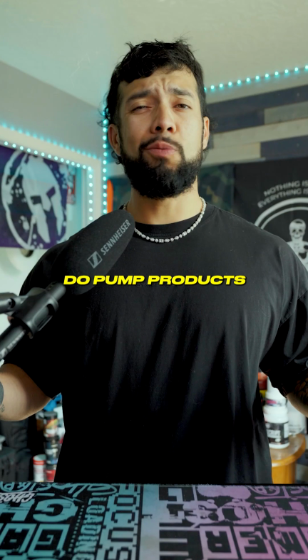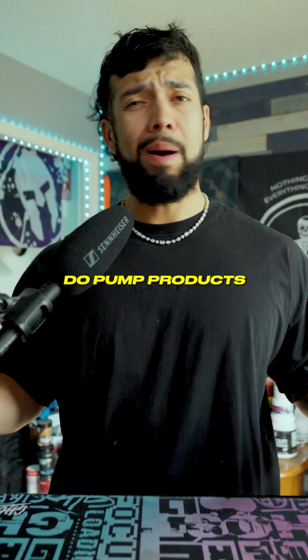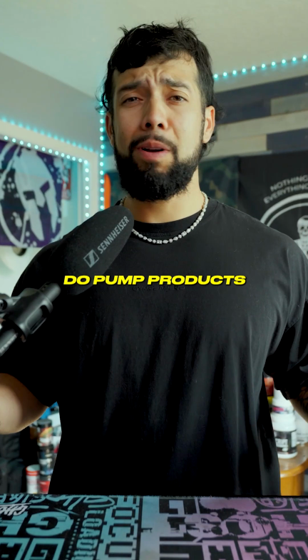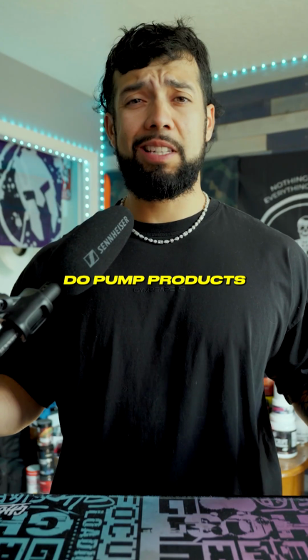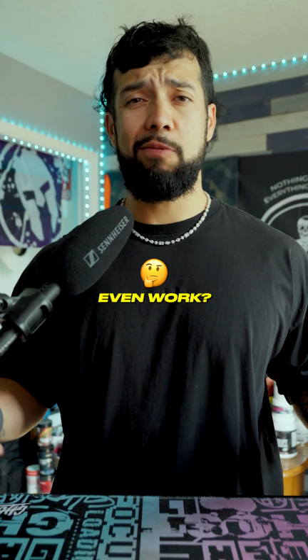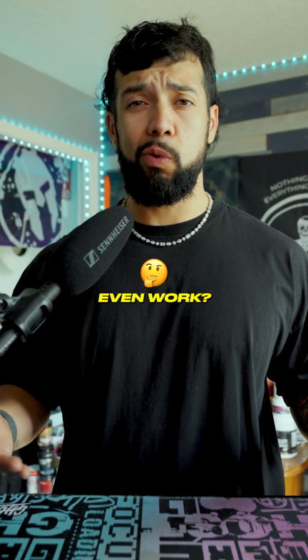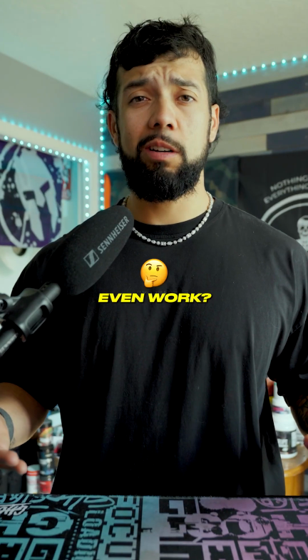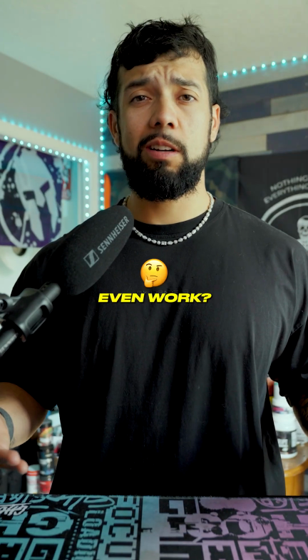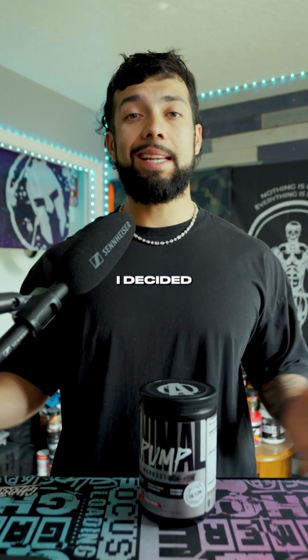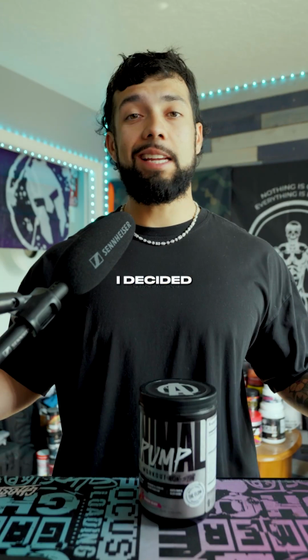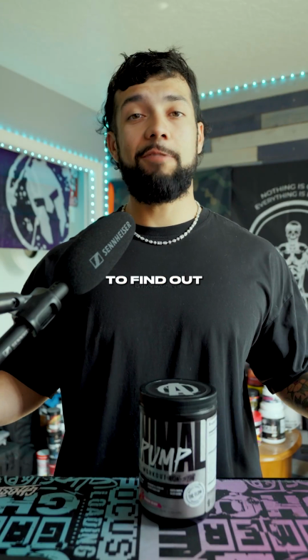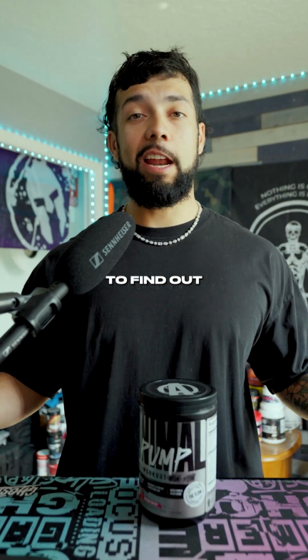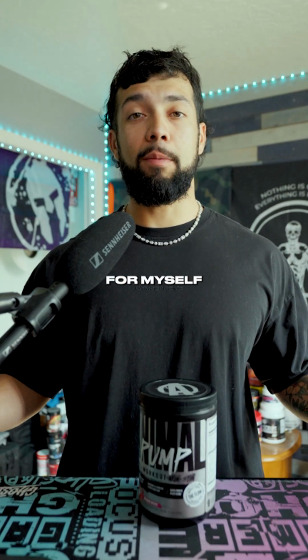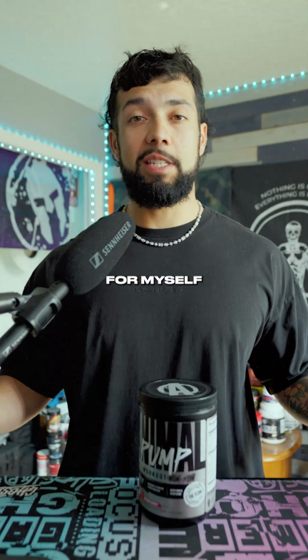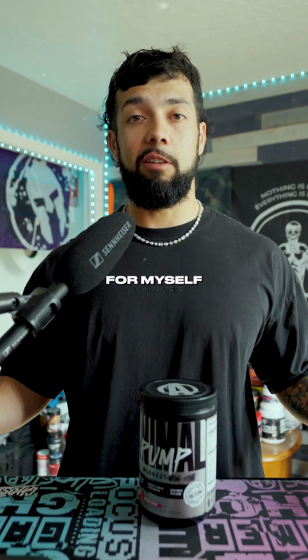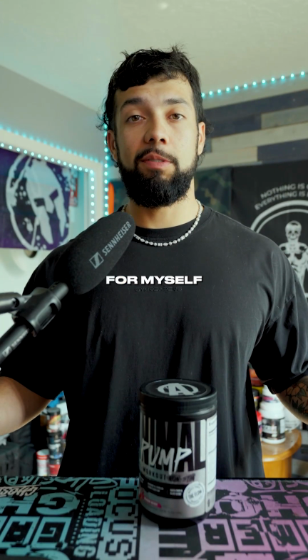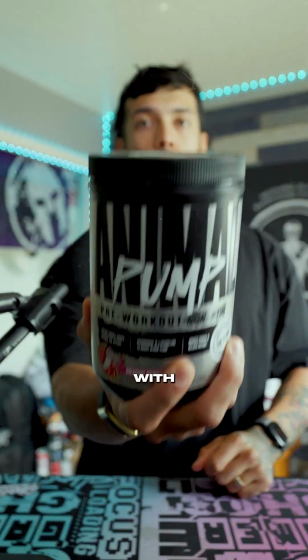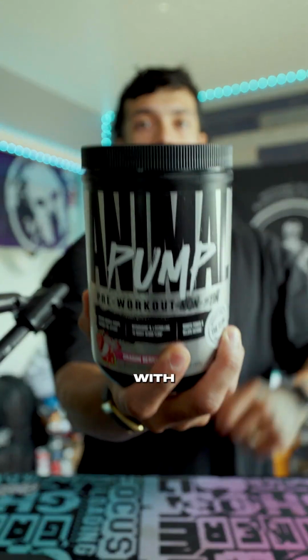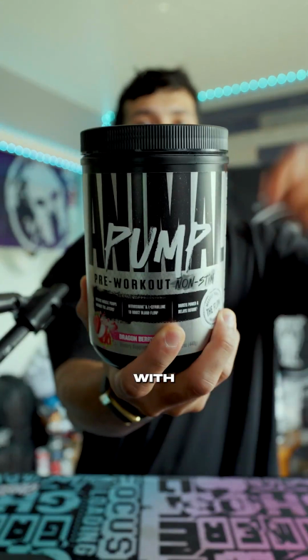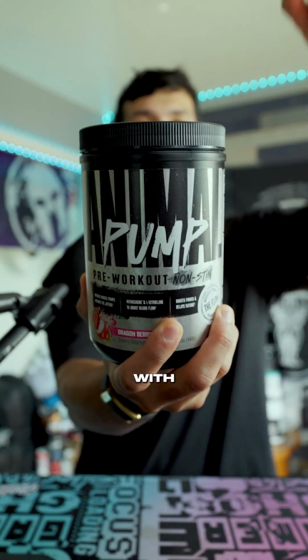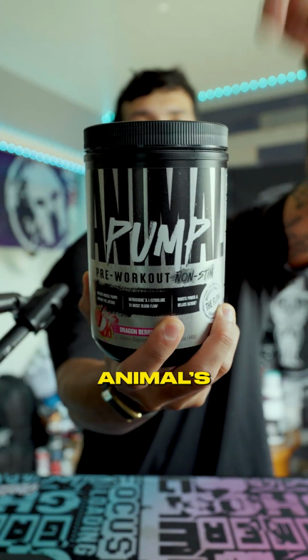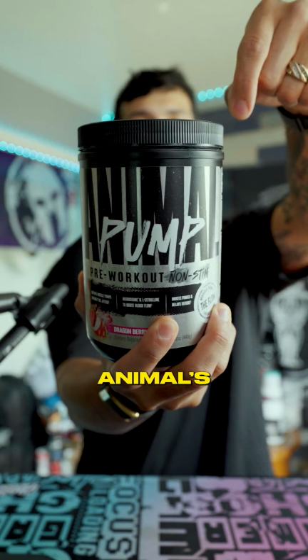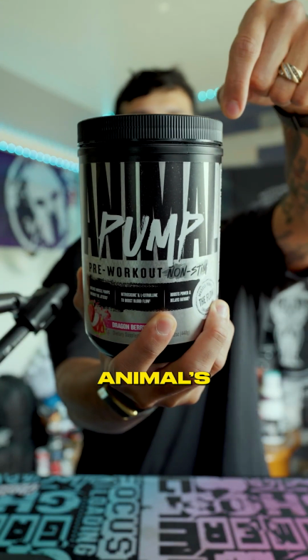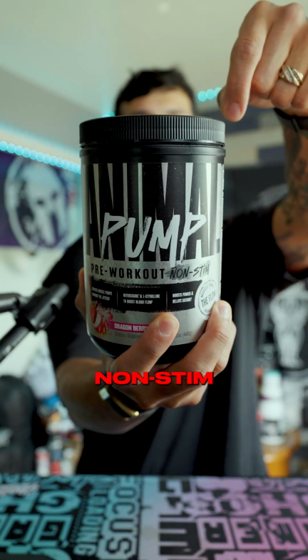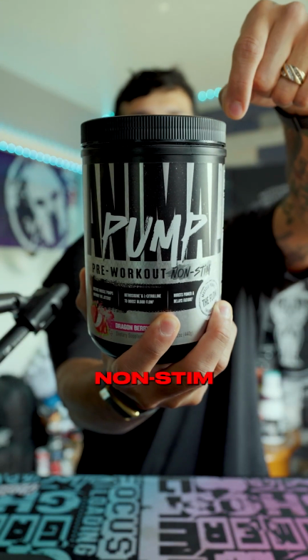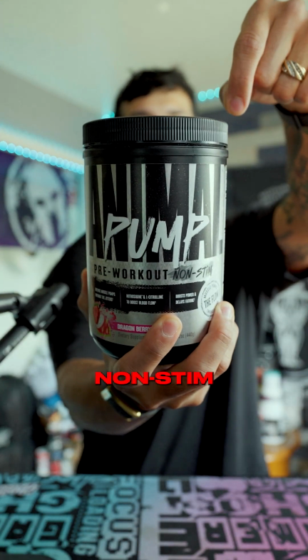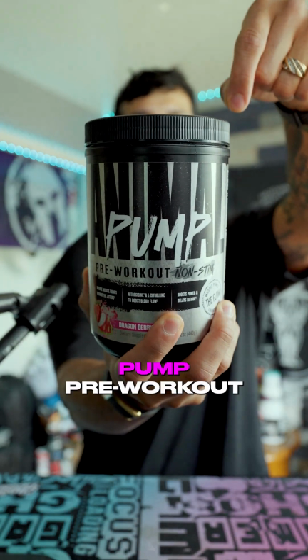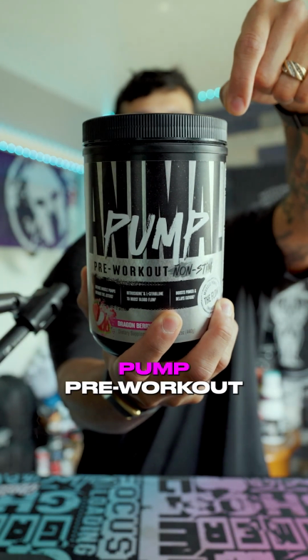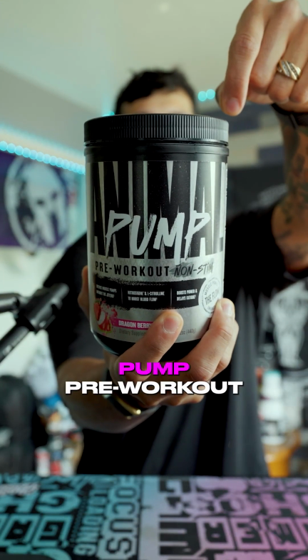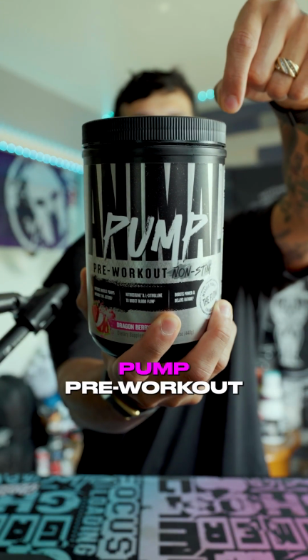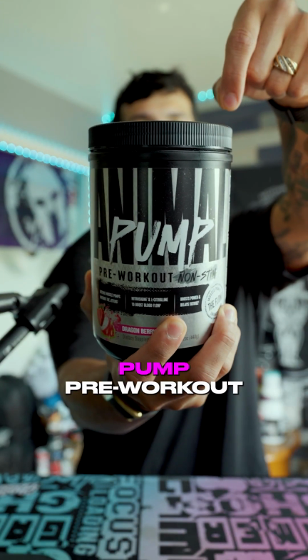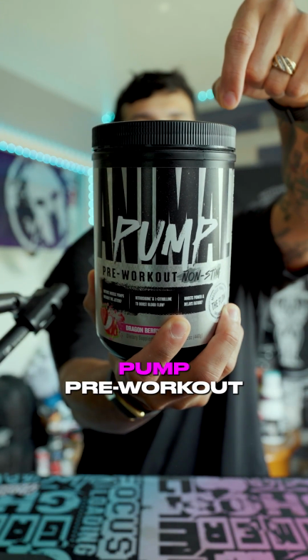Do pump products even work? I decided to find out for myself with Animal's non-stim pump pre-workout.